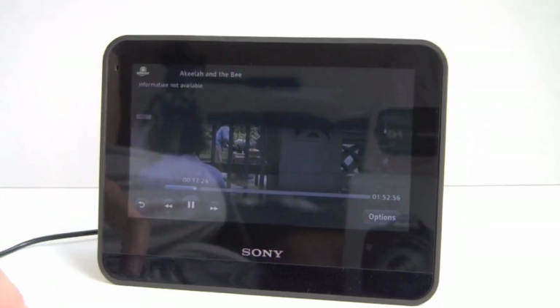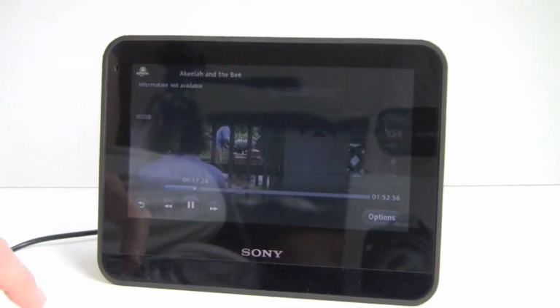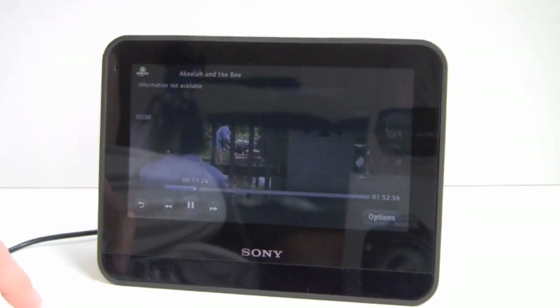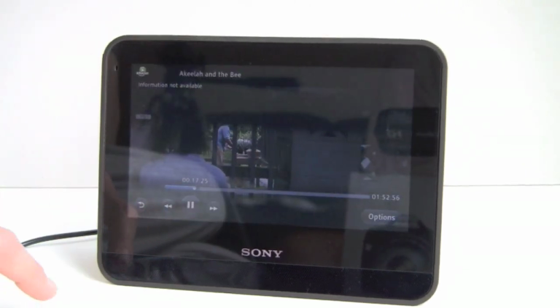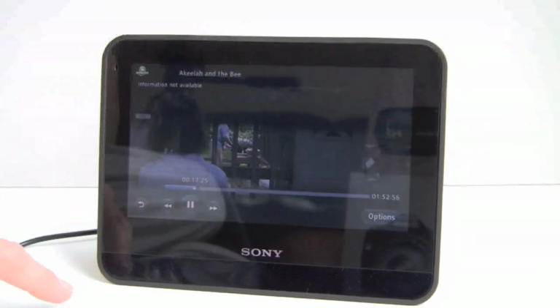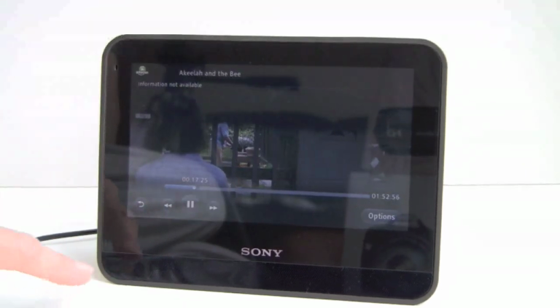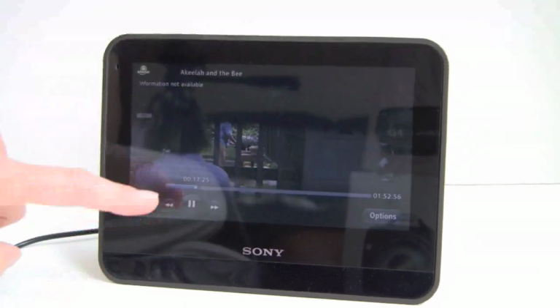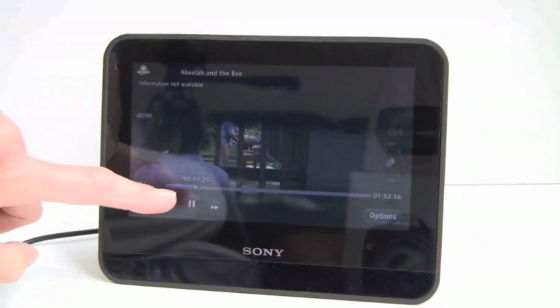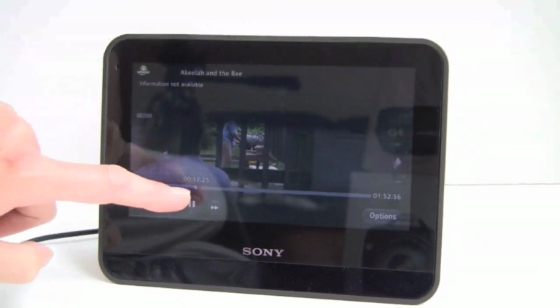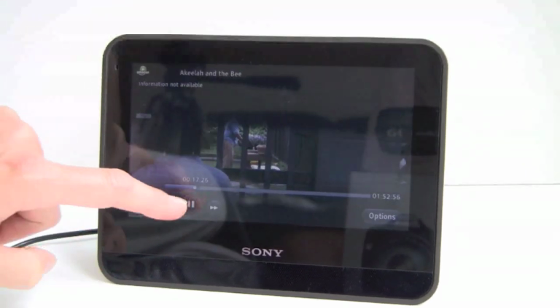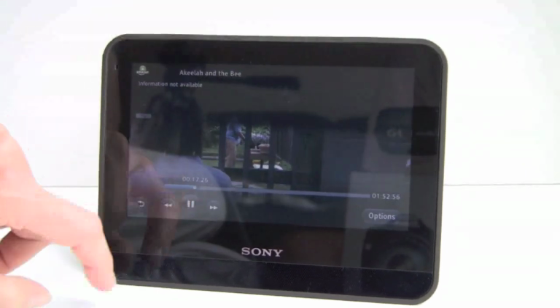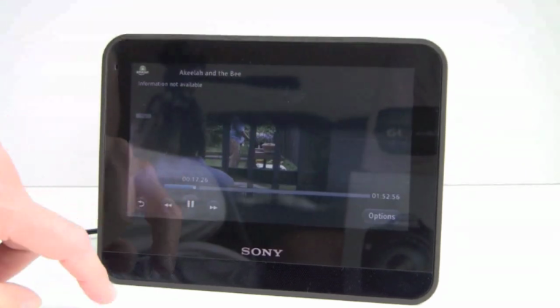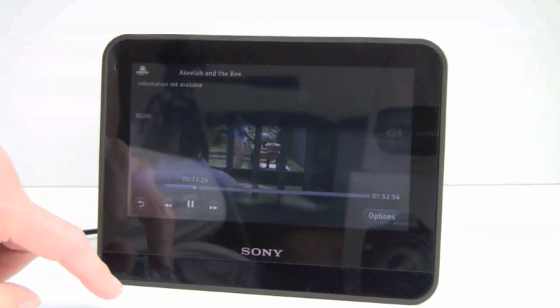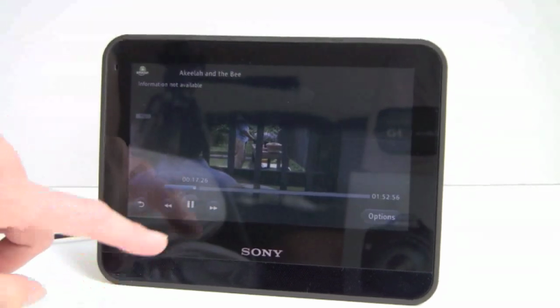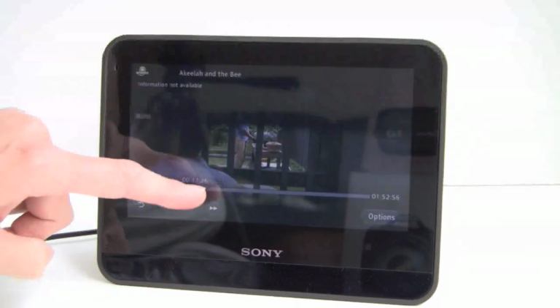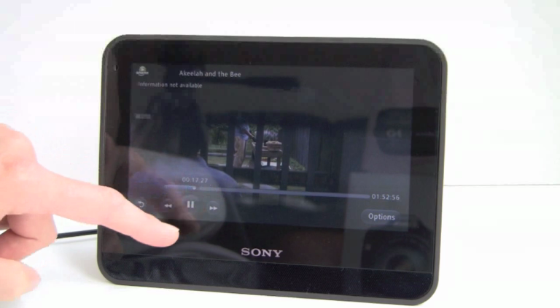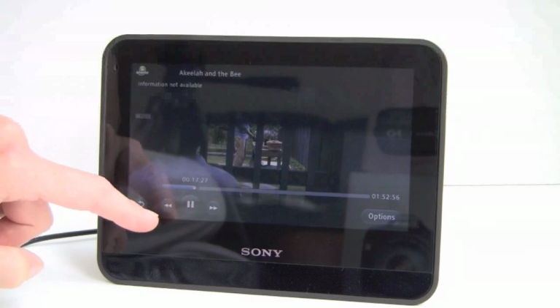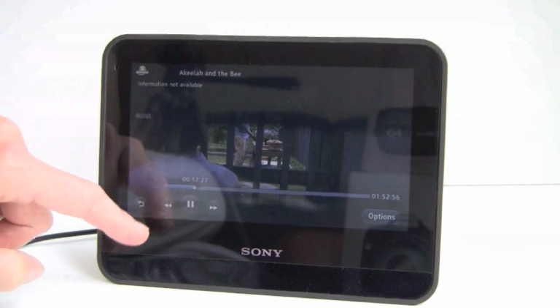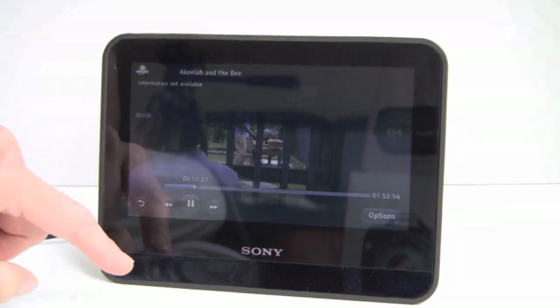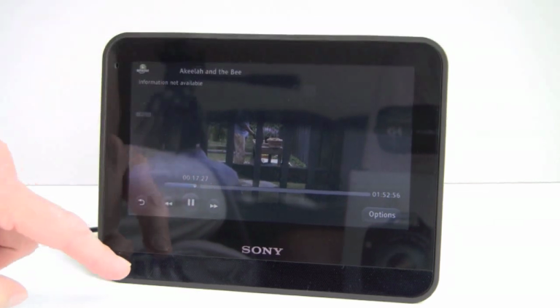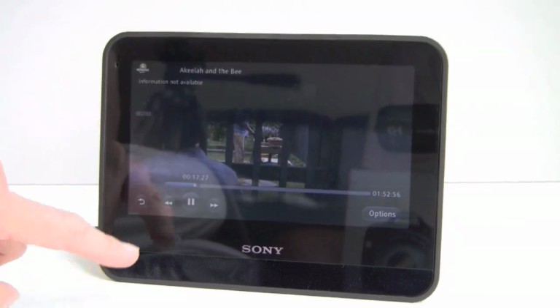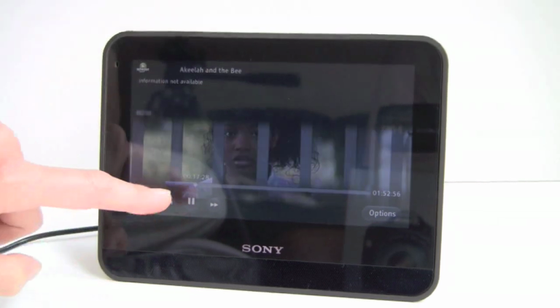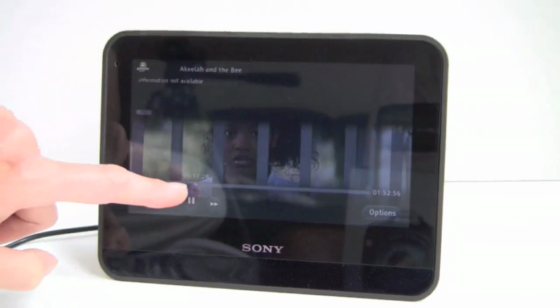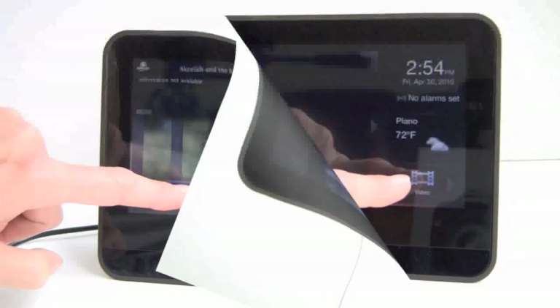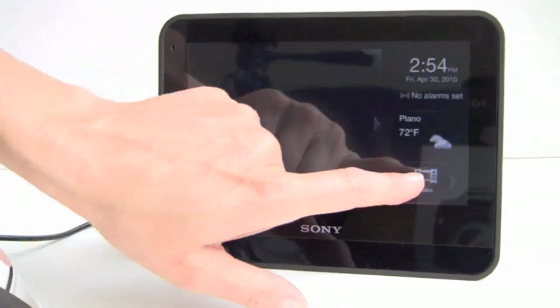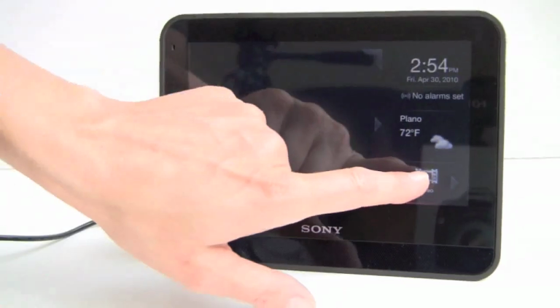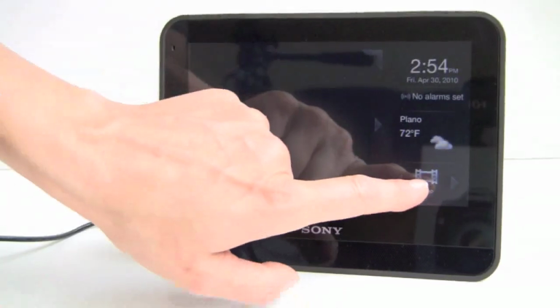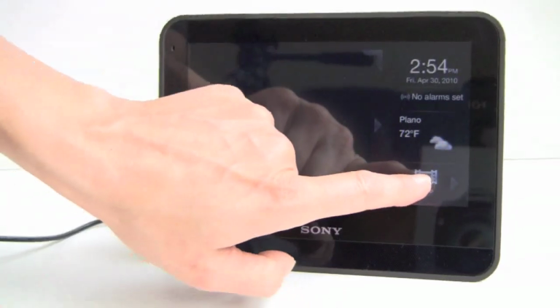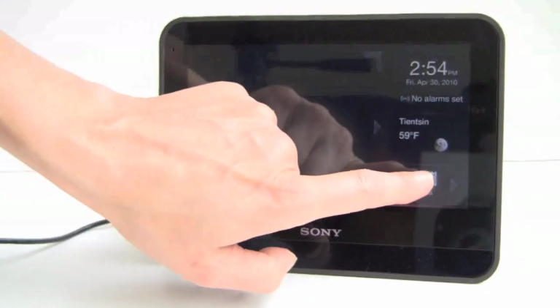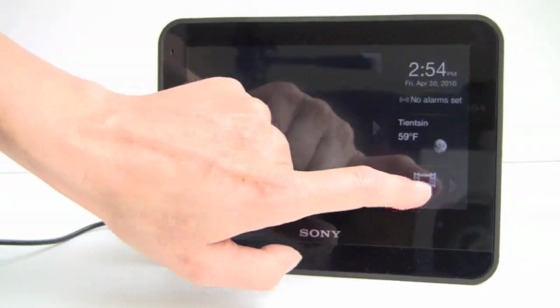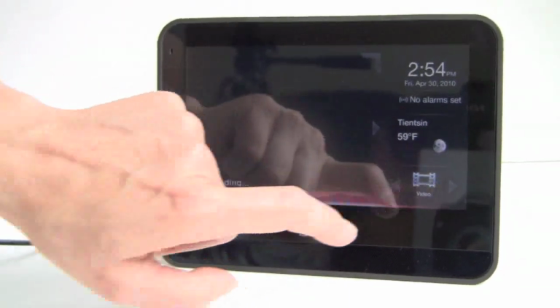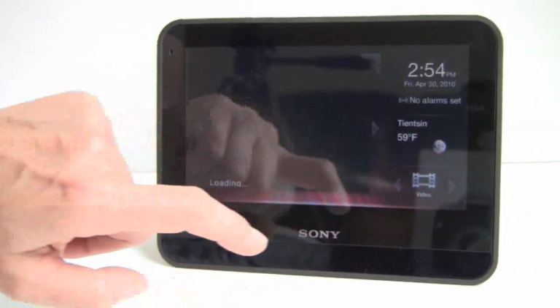That's Amazon Video on Demand — you have a pause button, and you can fast-forward and rewind. Next we'll take a look at Netflix.